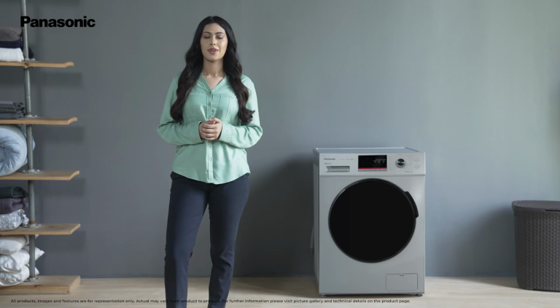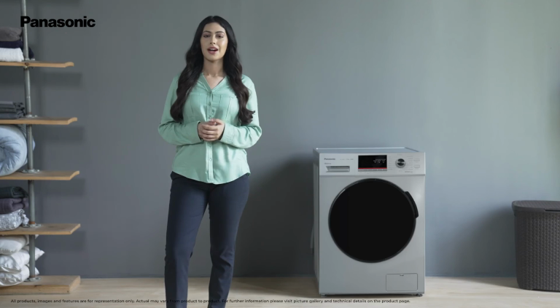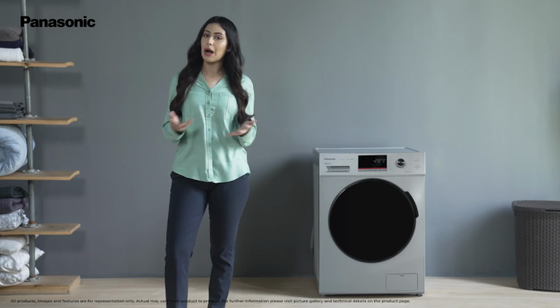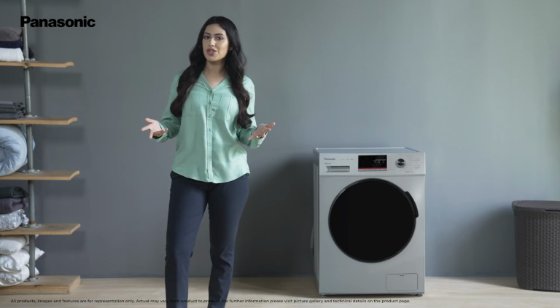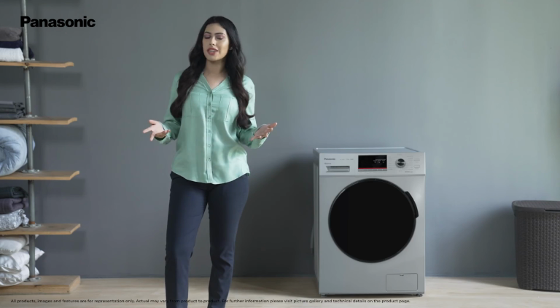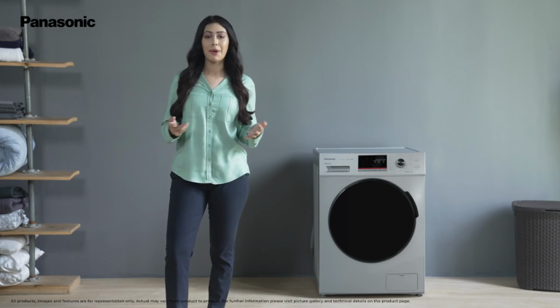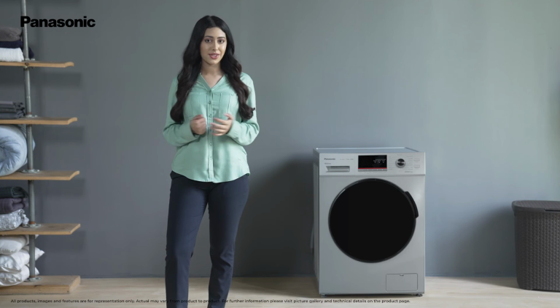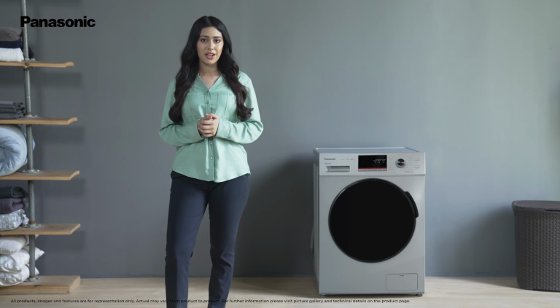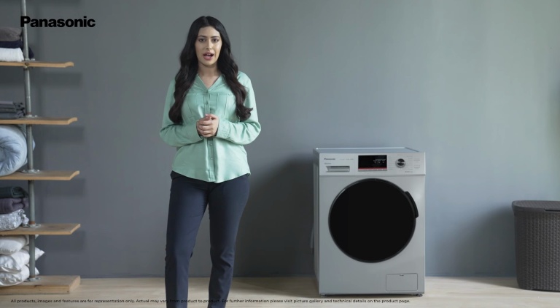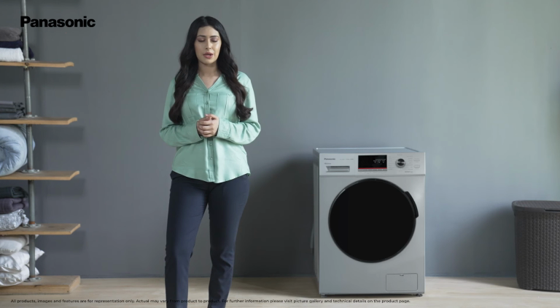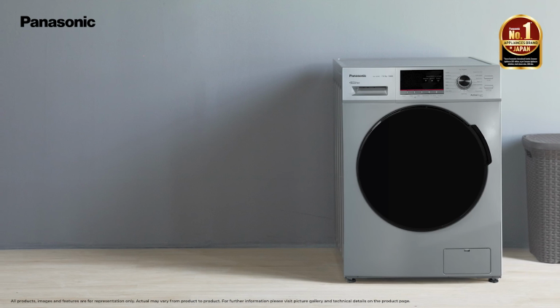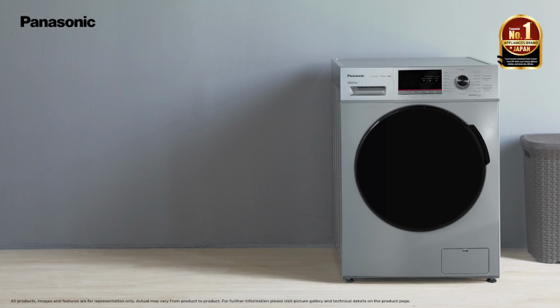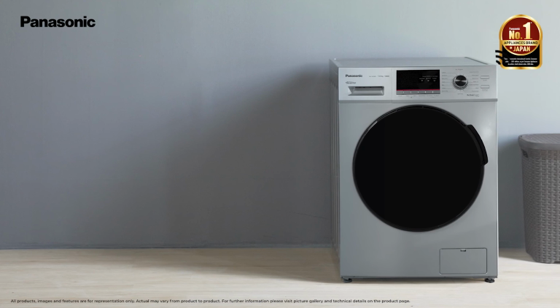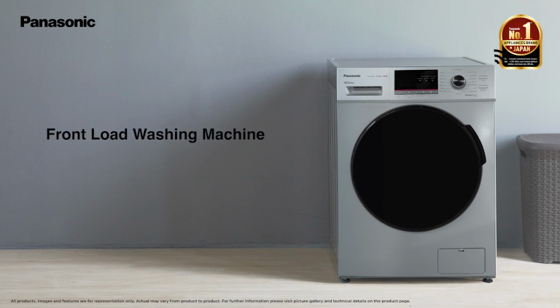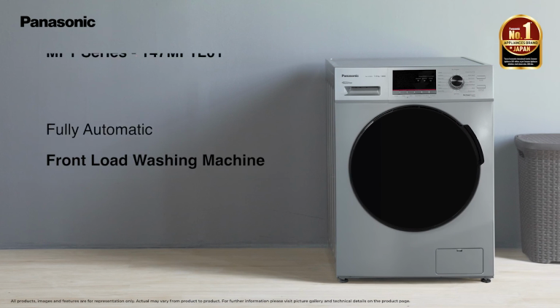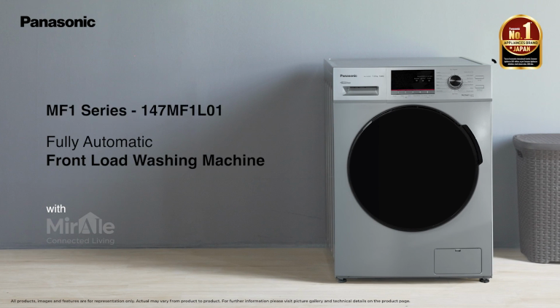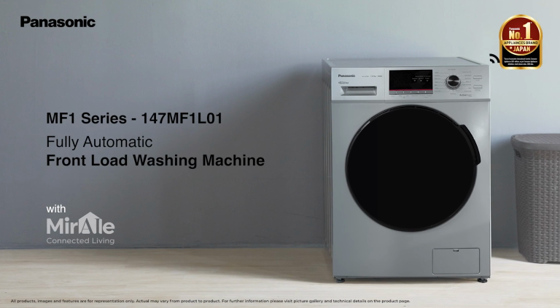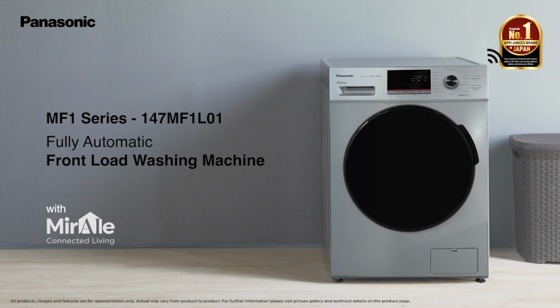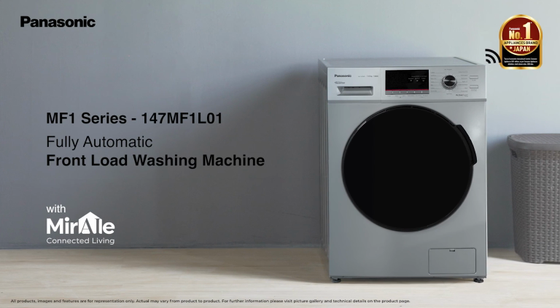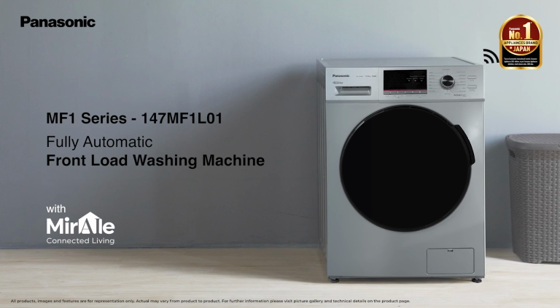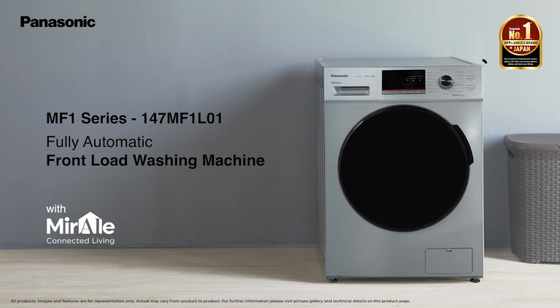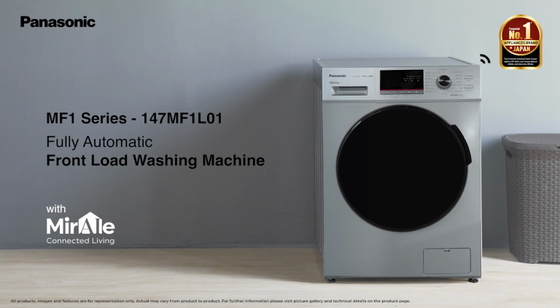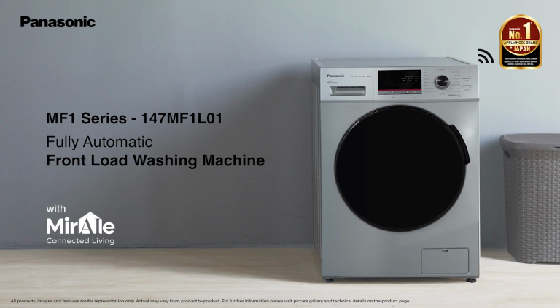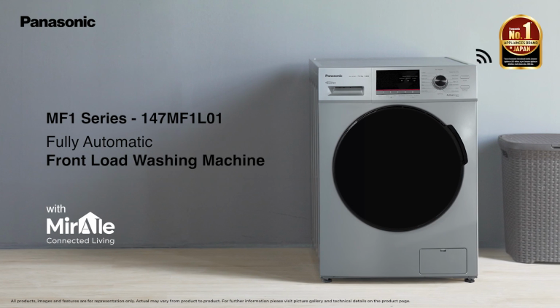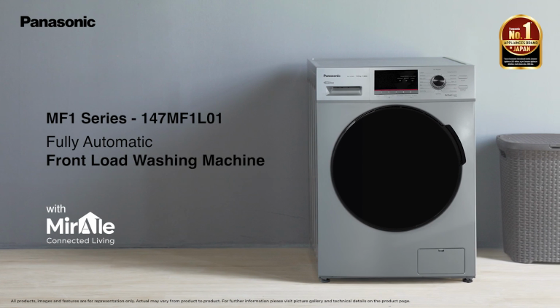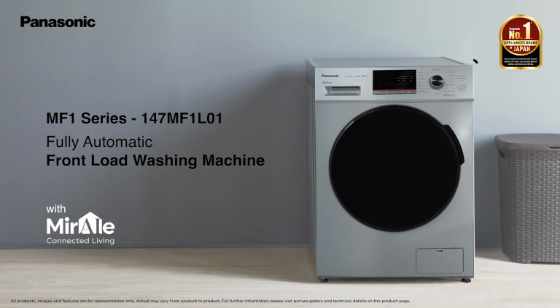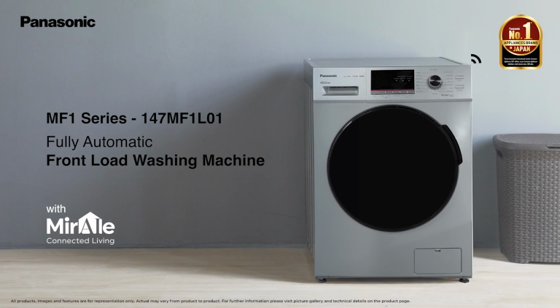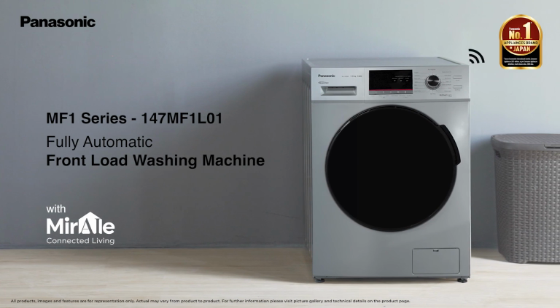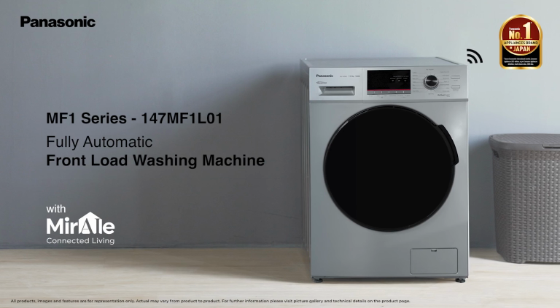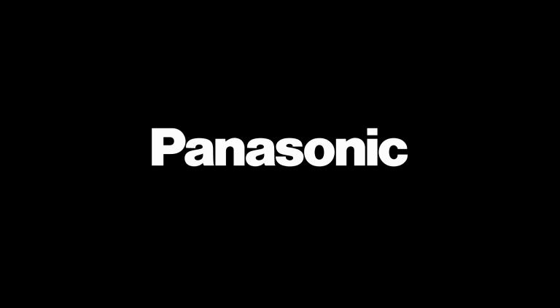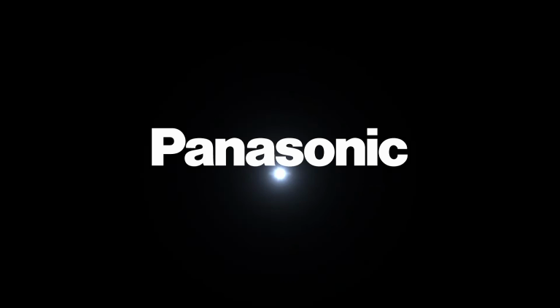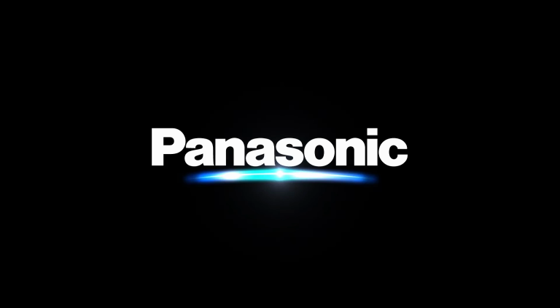Come and join the Panasonic family with the MF1 range of fully automatic front-load washing machines. Panasonic.